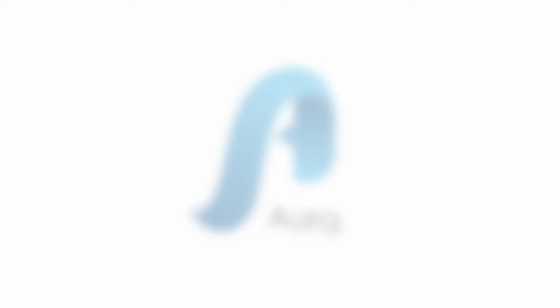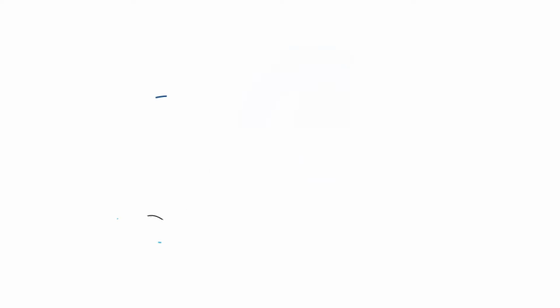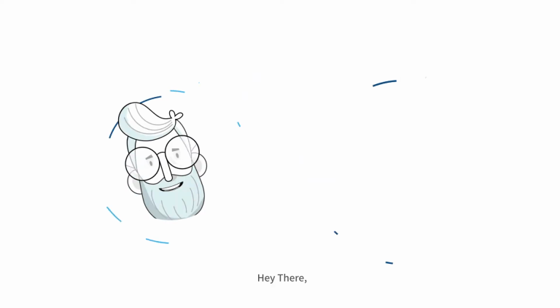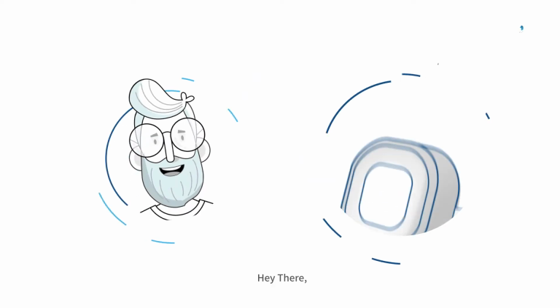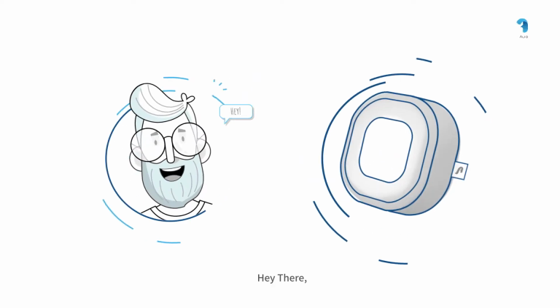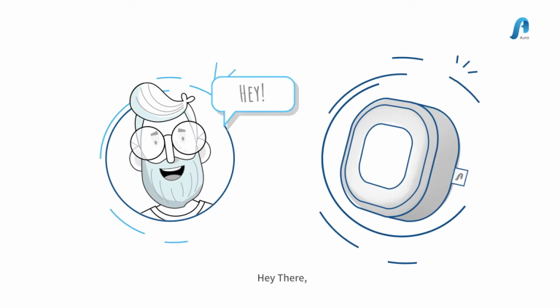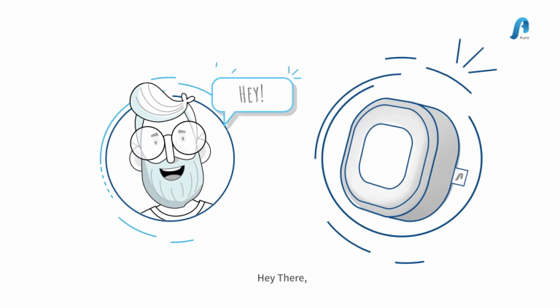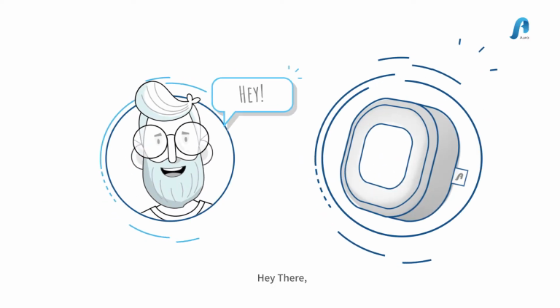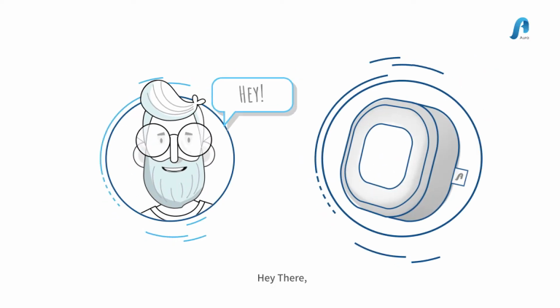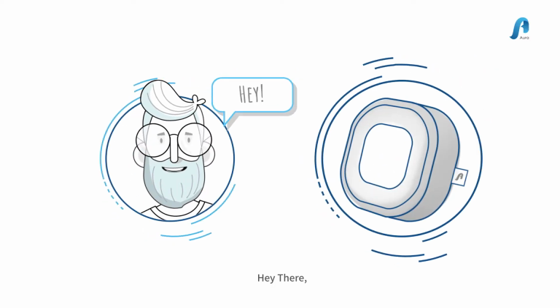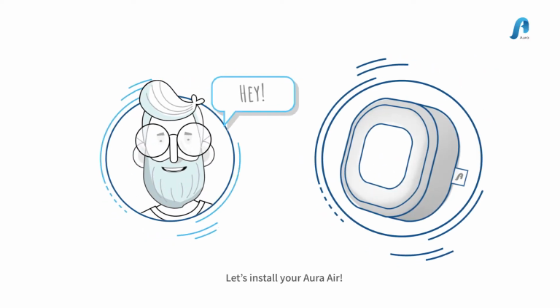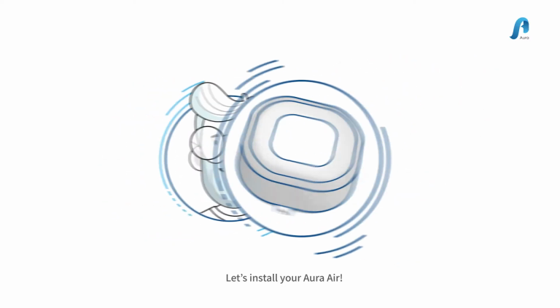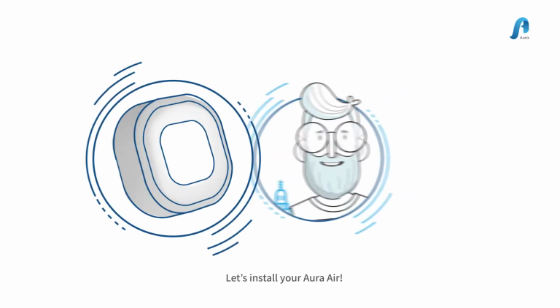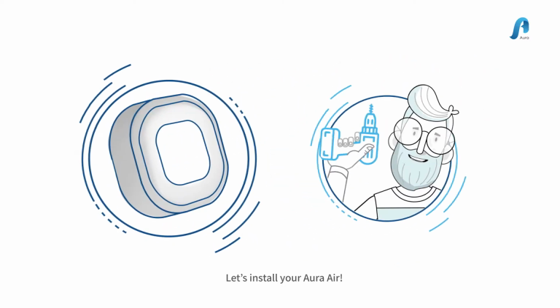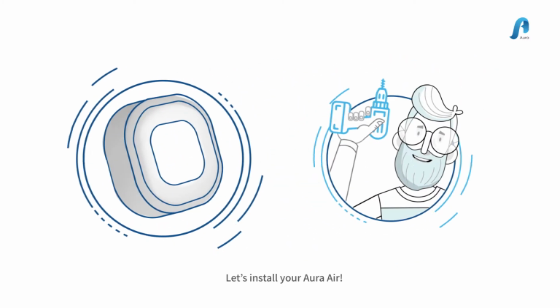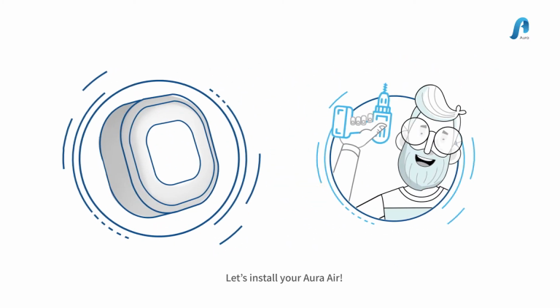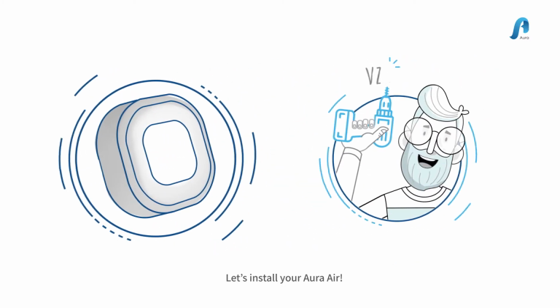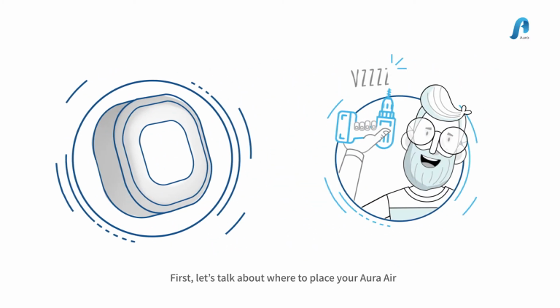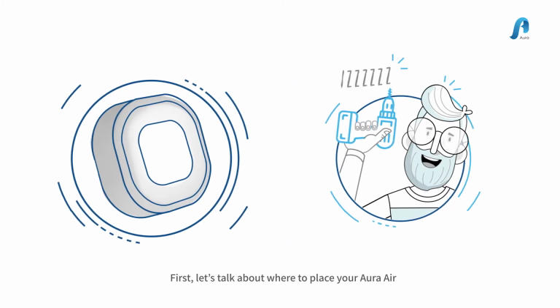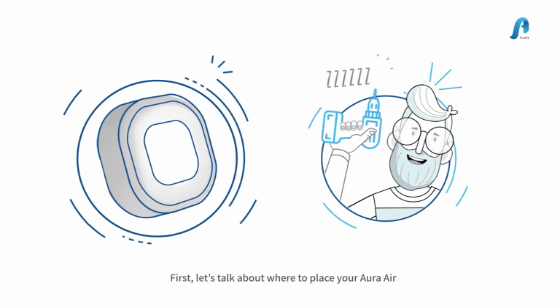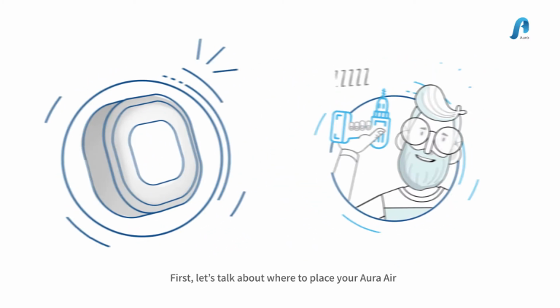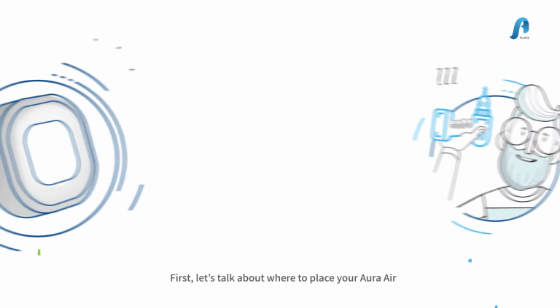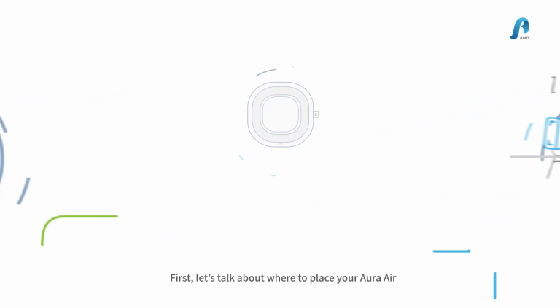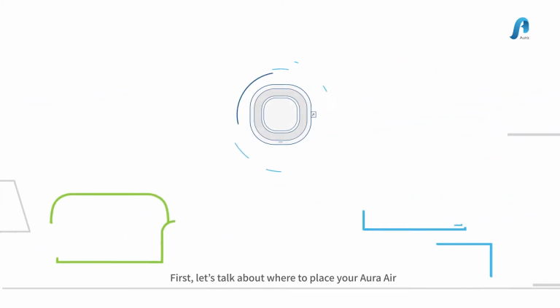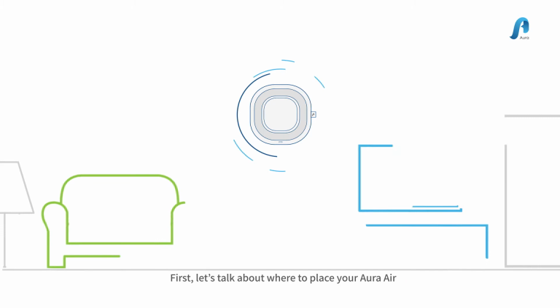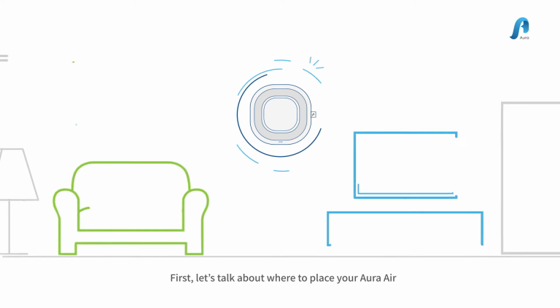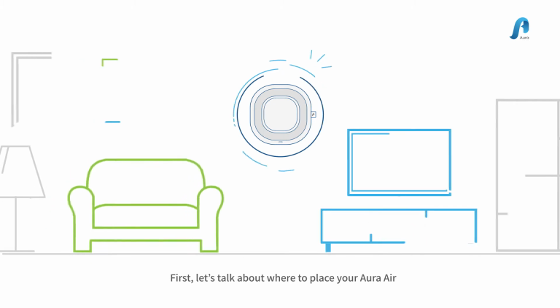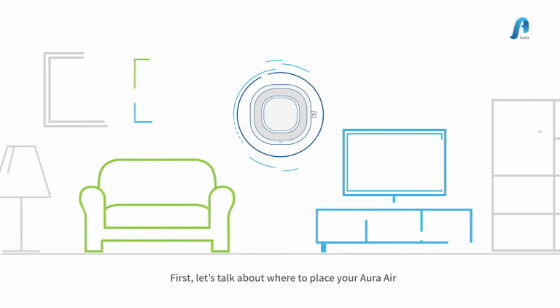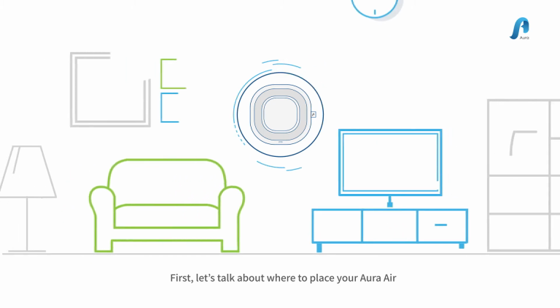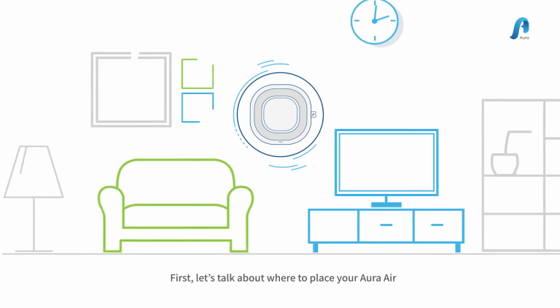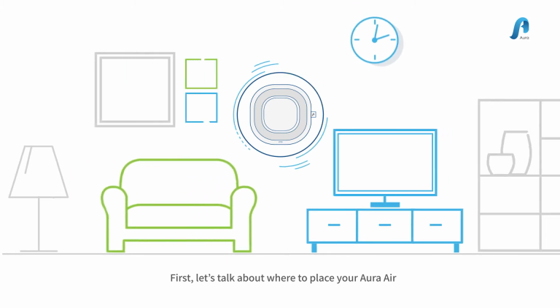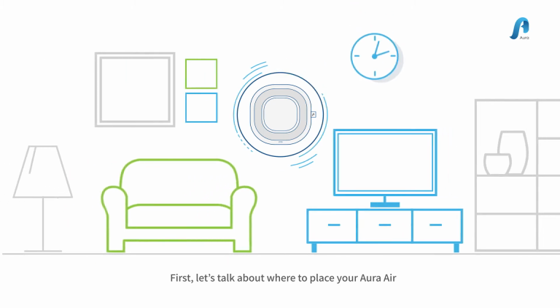Hi there. Let's install your Aura Air. First, let's talk about where to place your Aura Air.